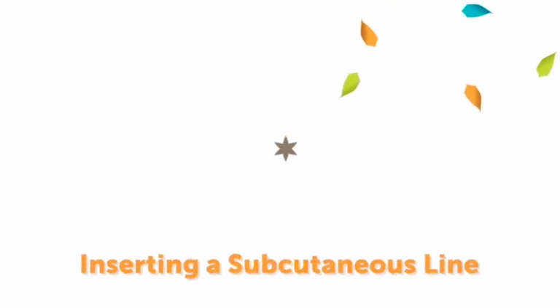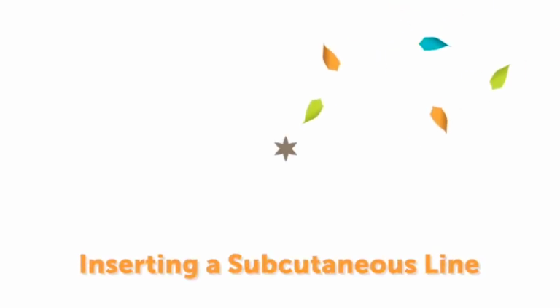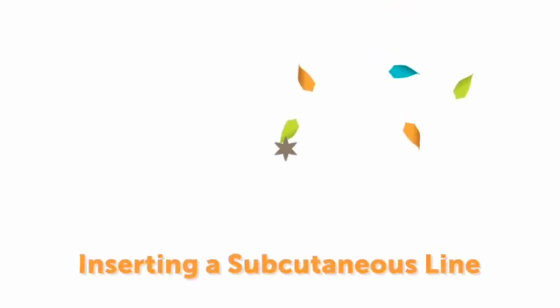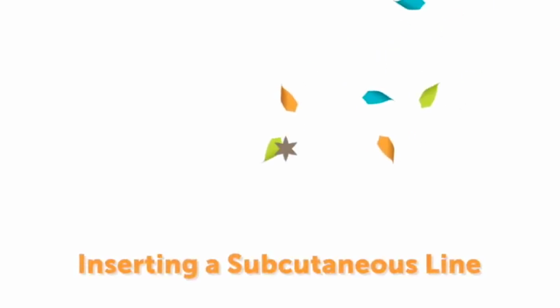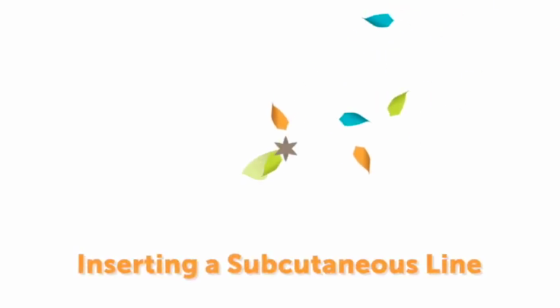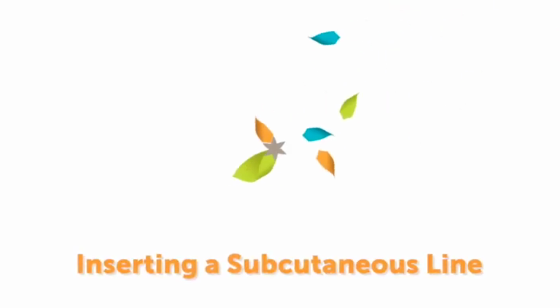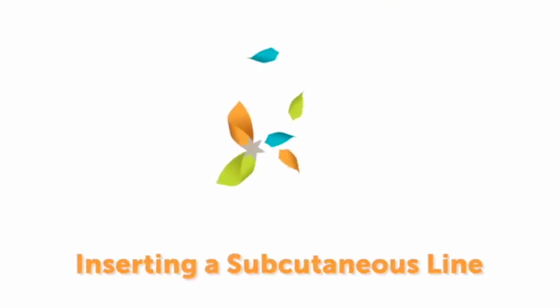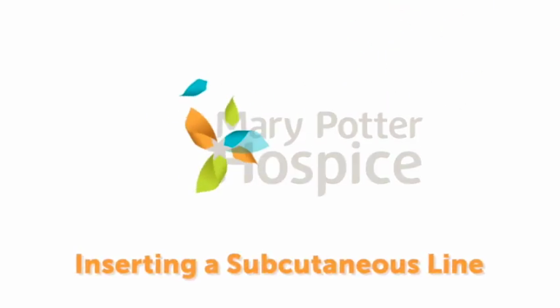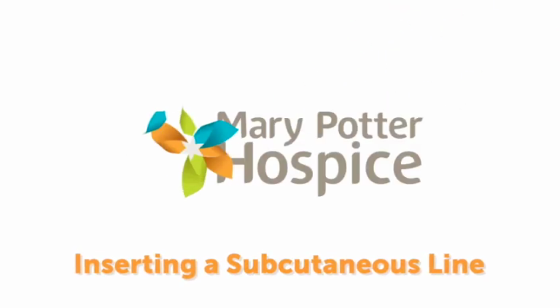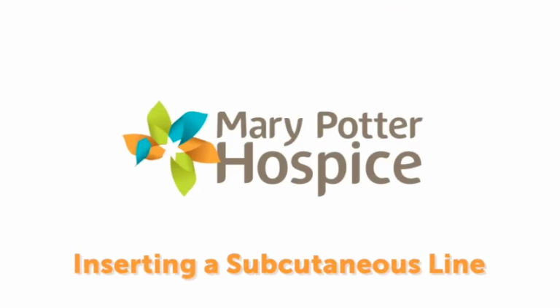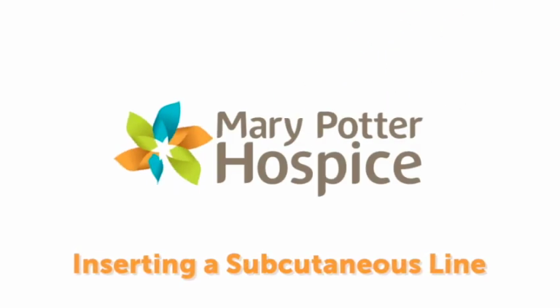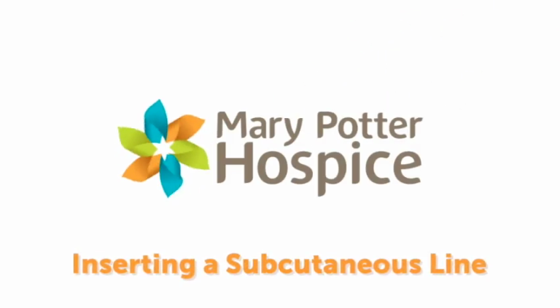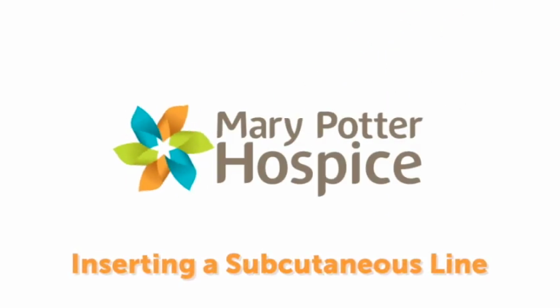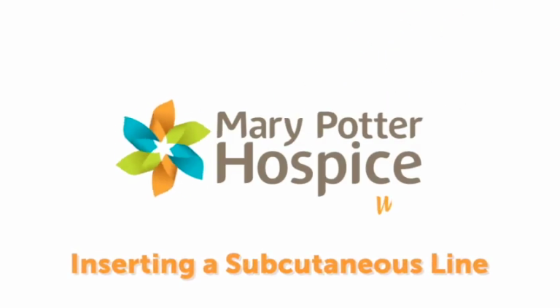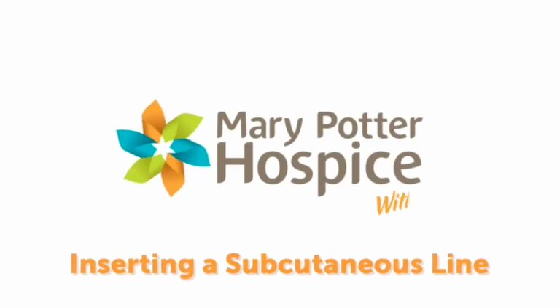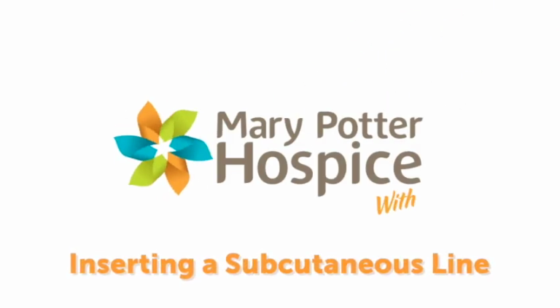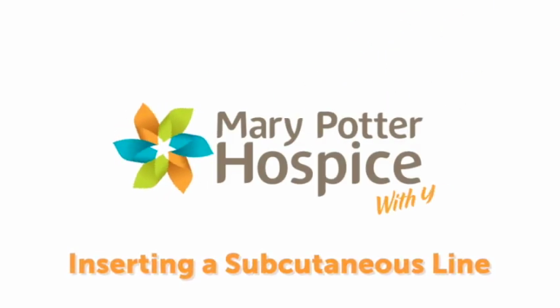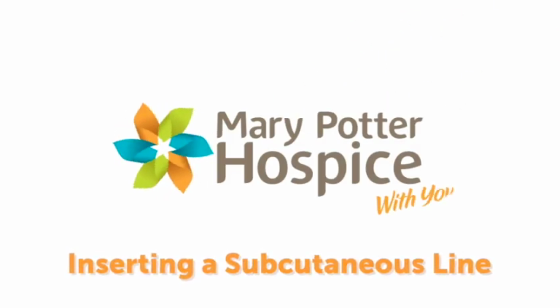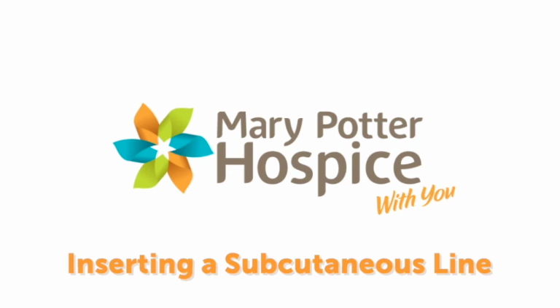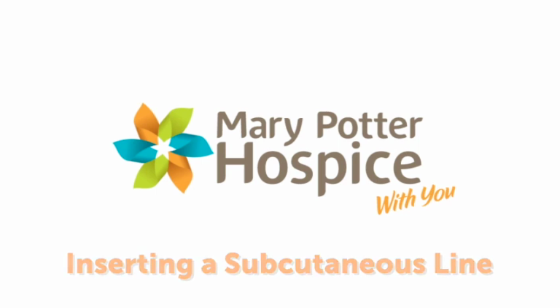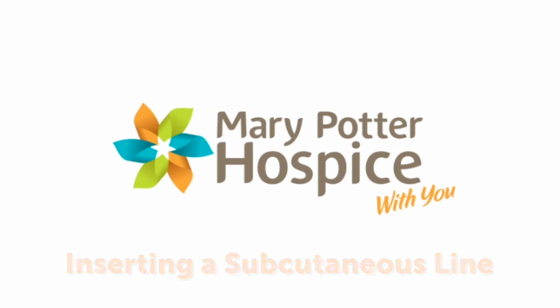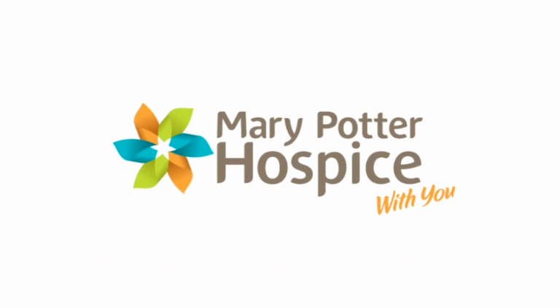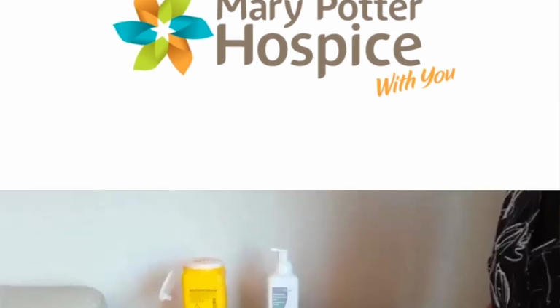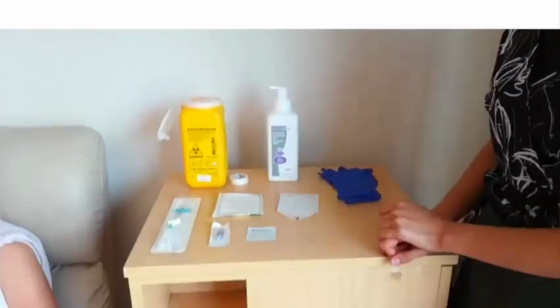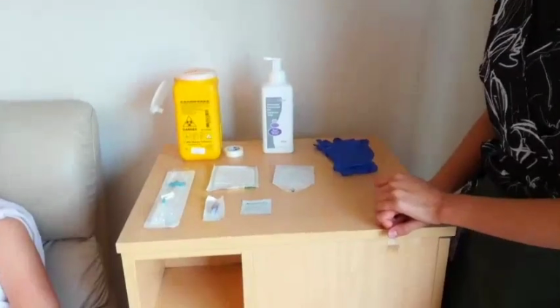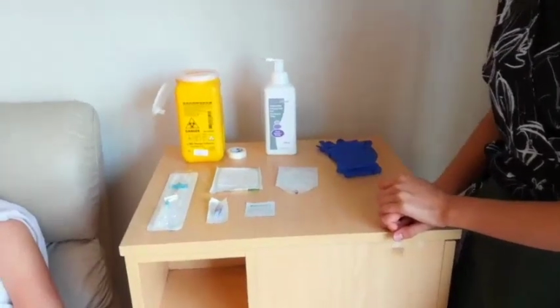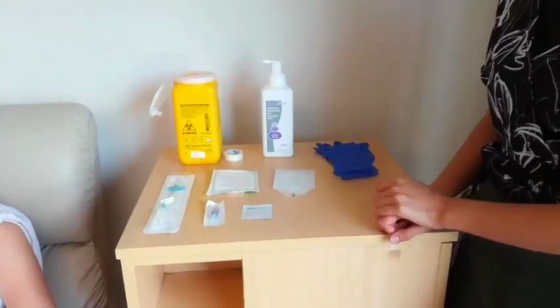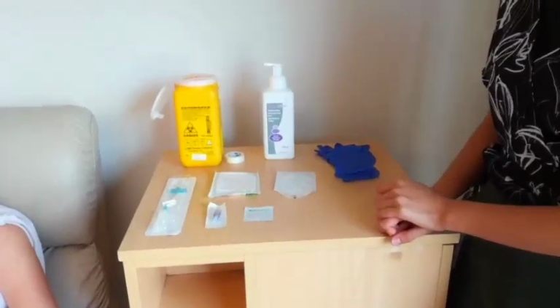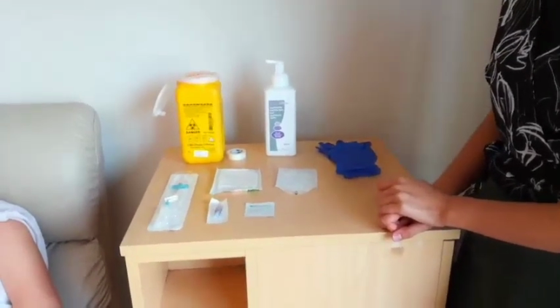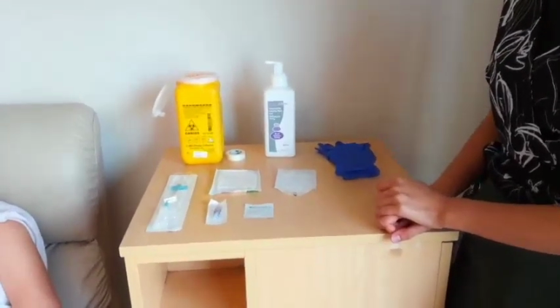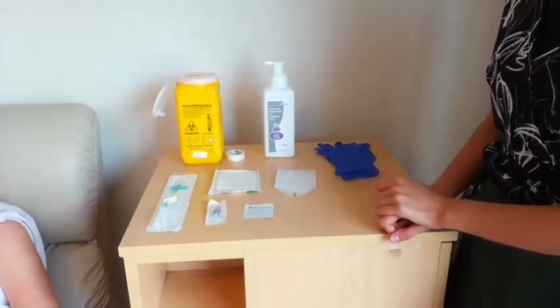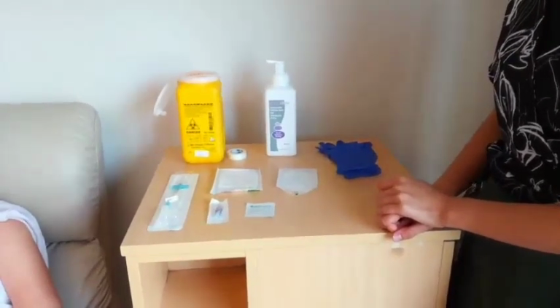This is a video about how to insert a subcutaneous line, or a subcut line, into a patient.